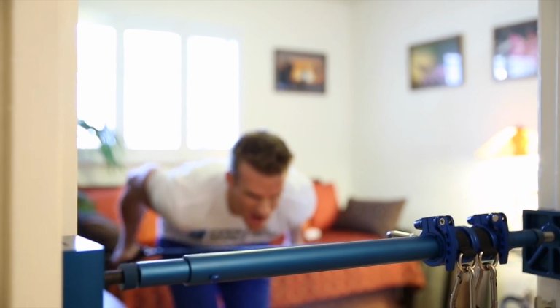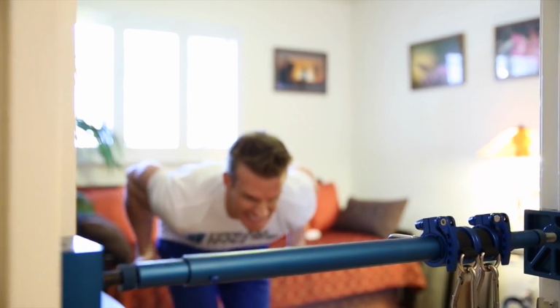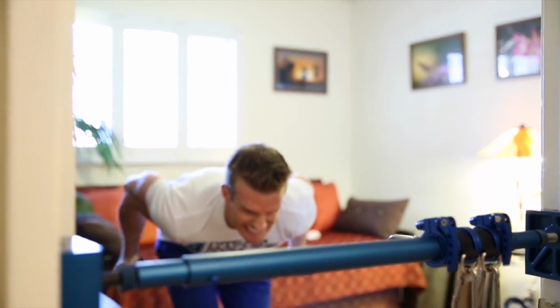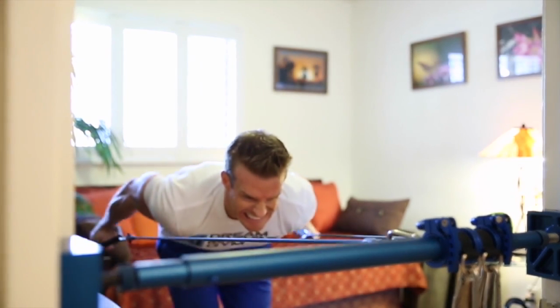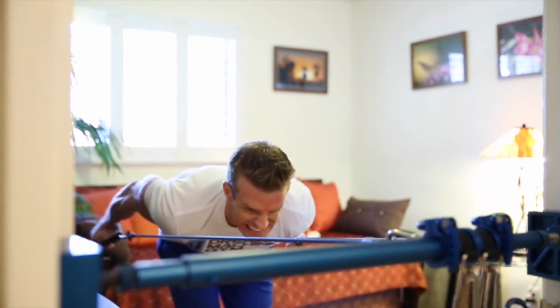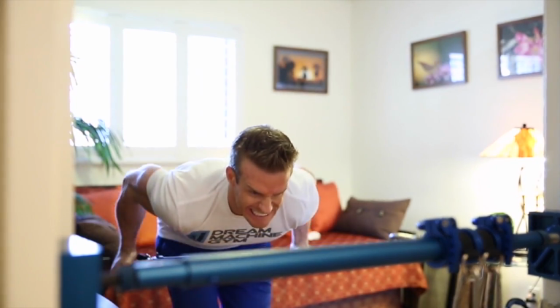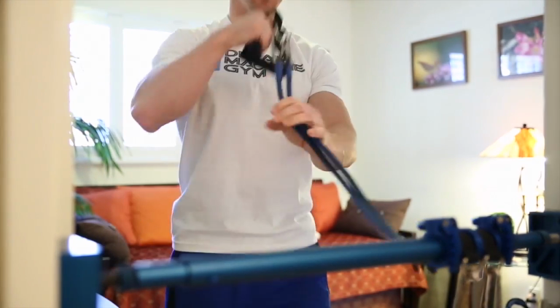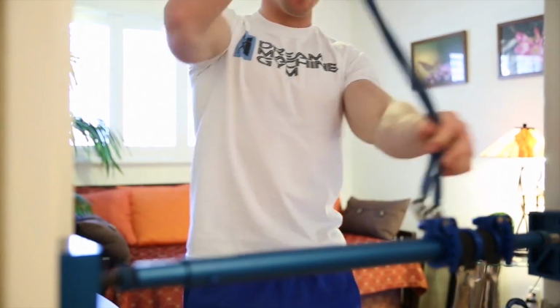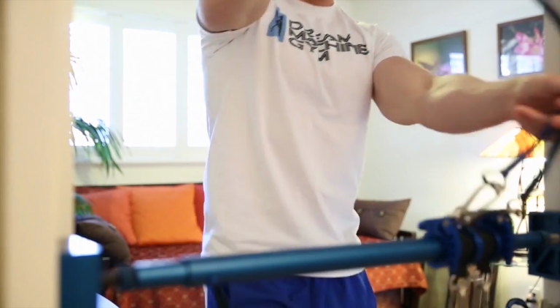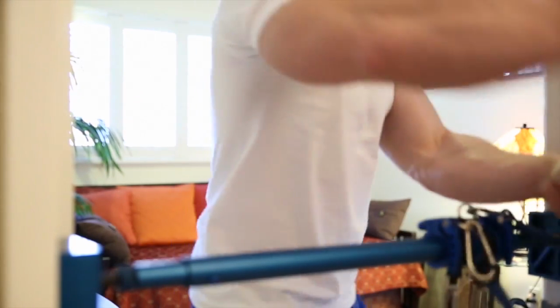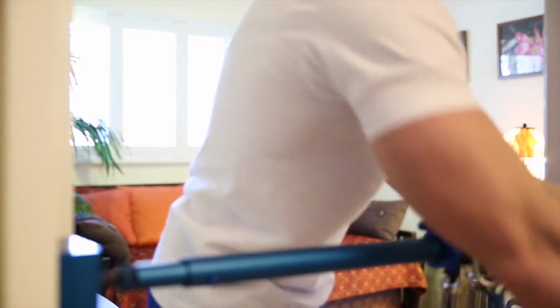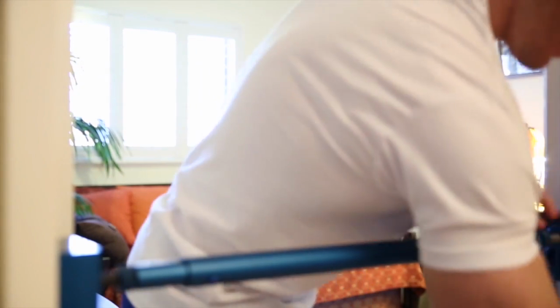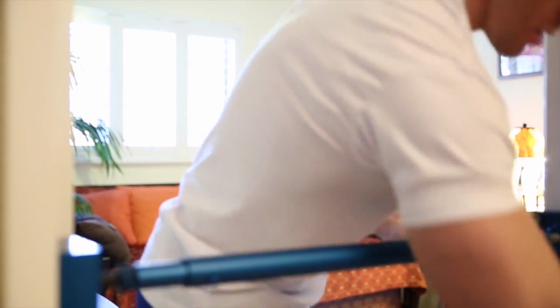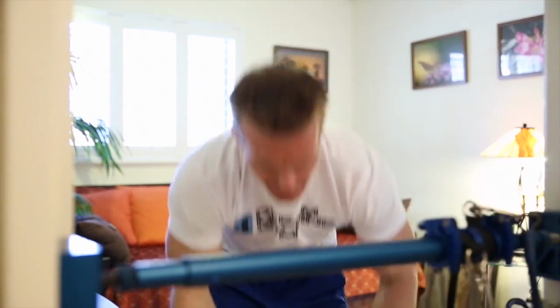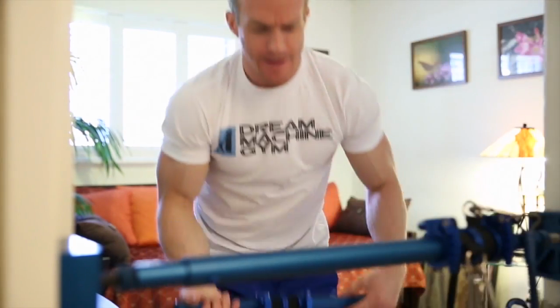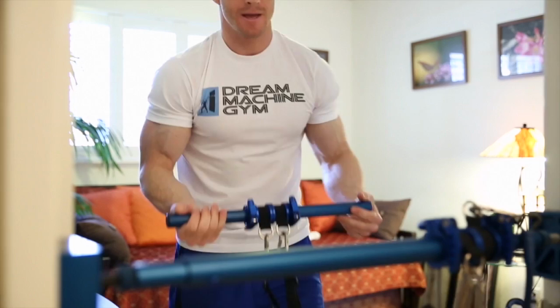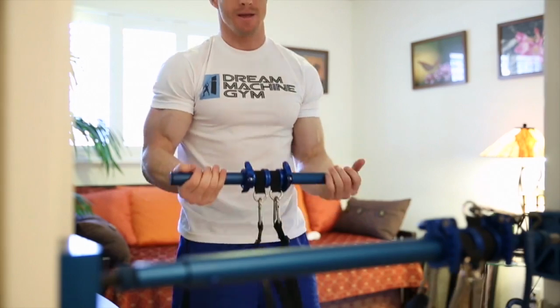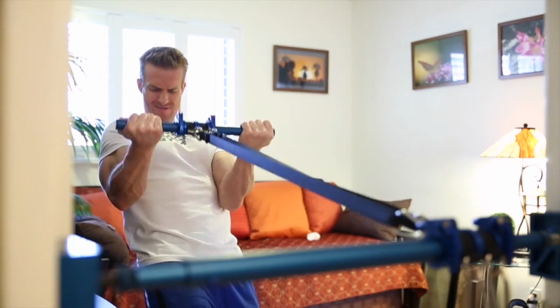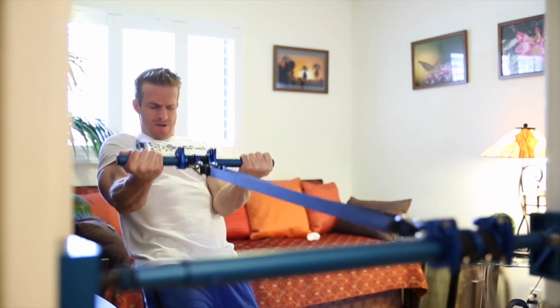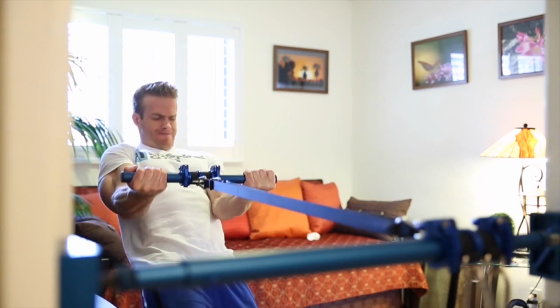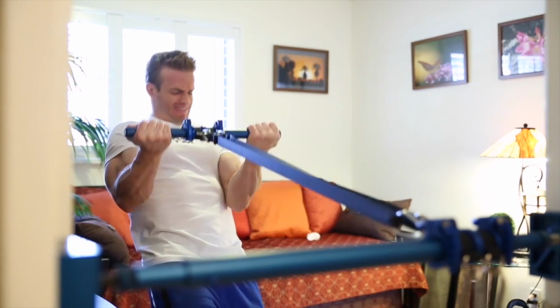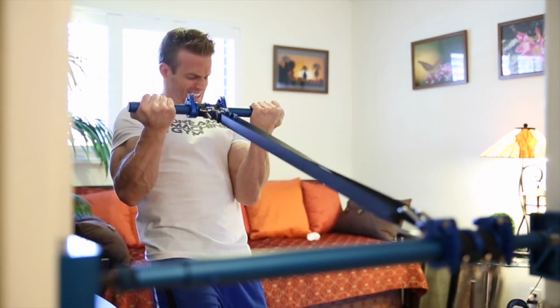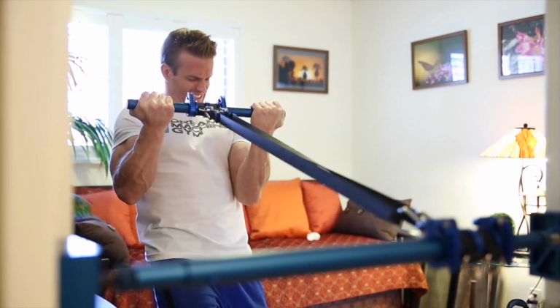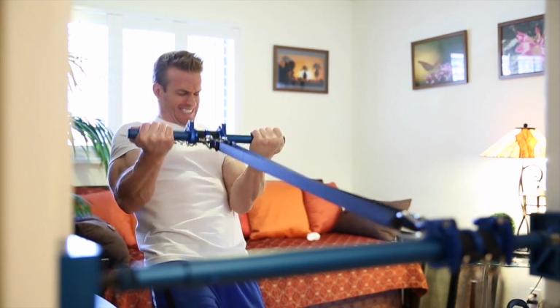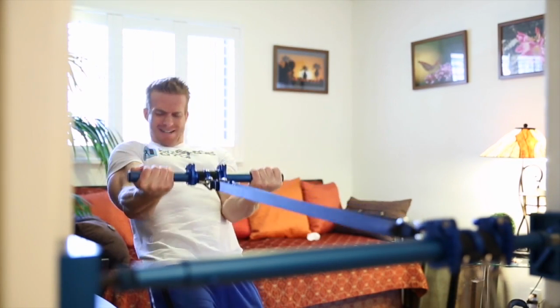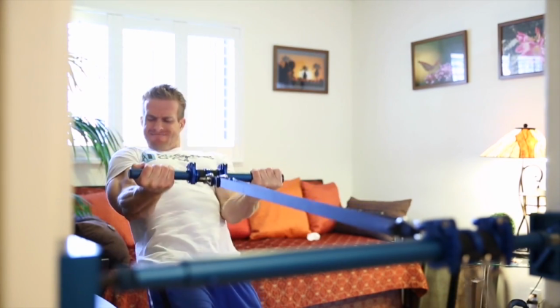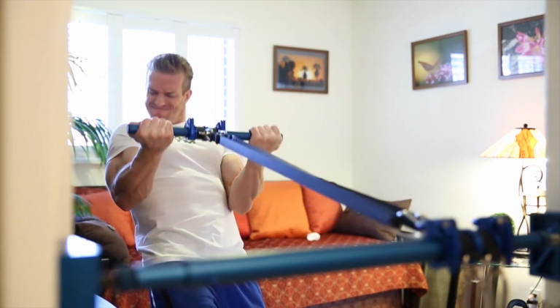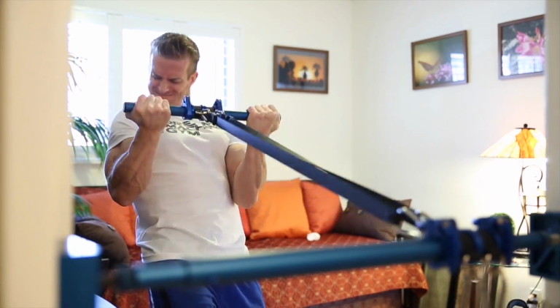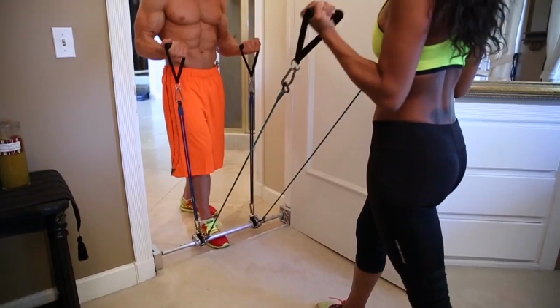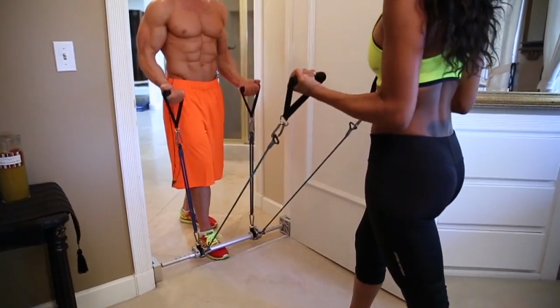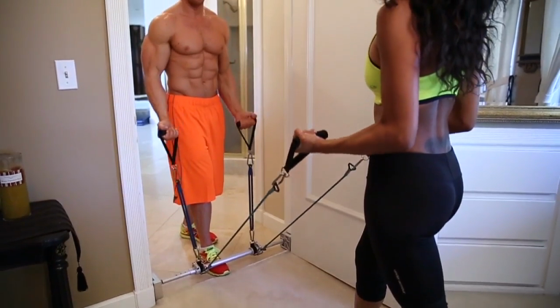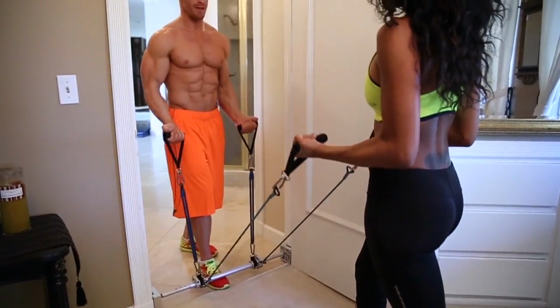Attaching multiple accessories to each side not only gives you an amazing superset, but it also gives you the option to work out simultaneously with a partner.